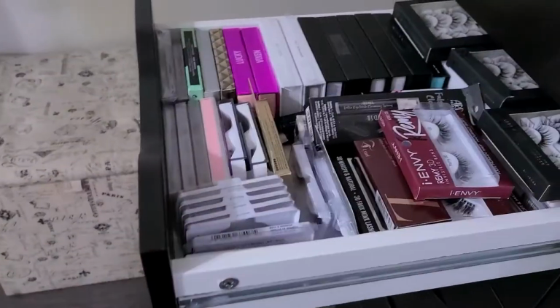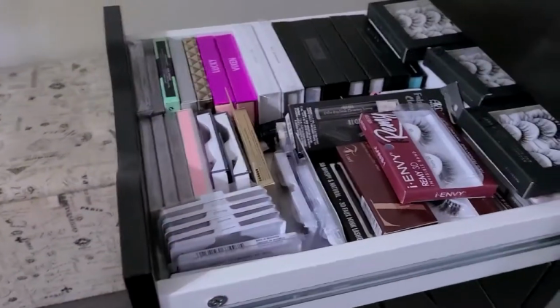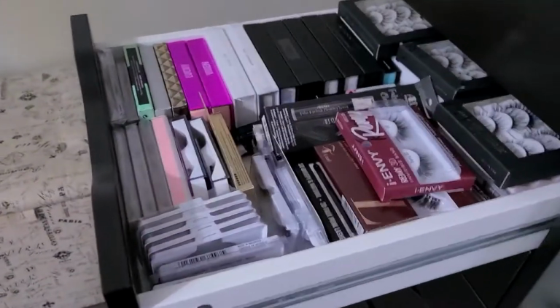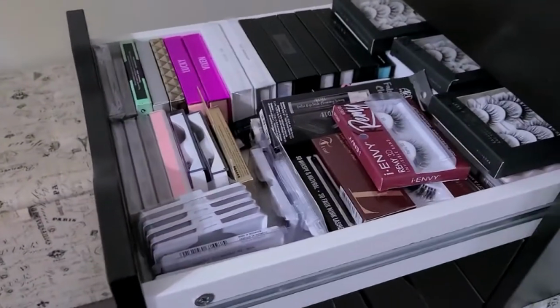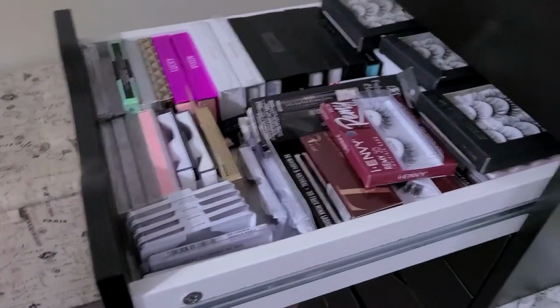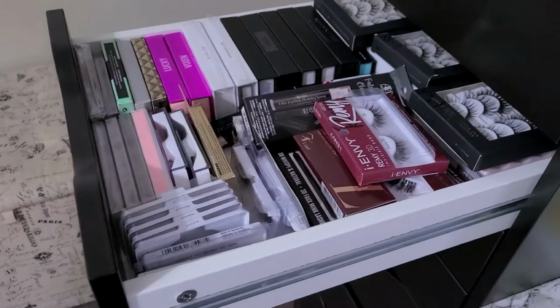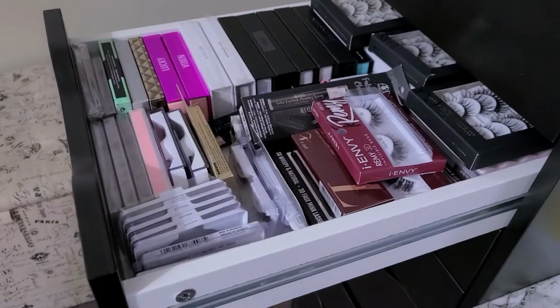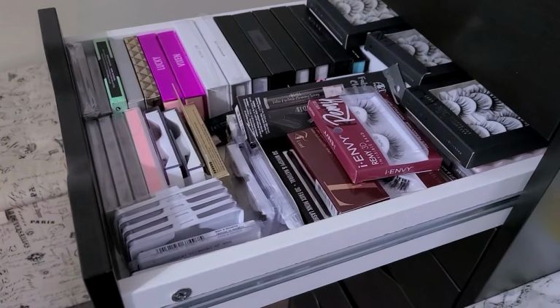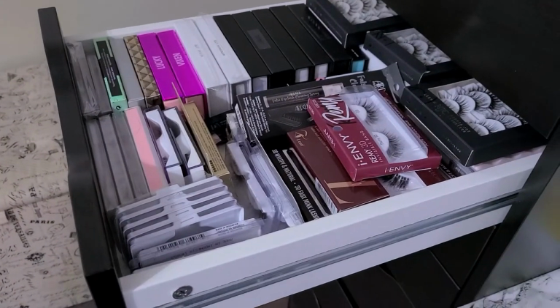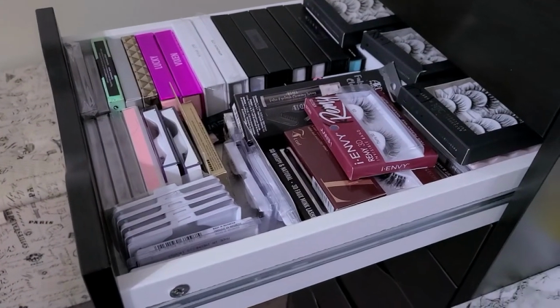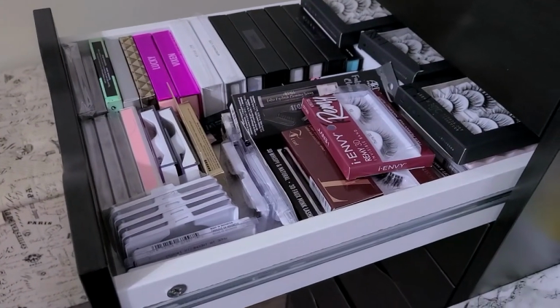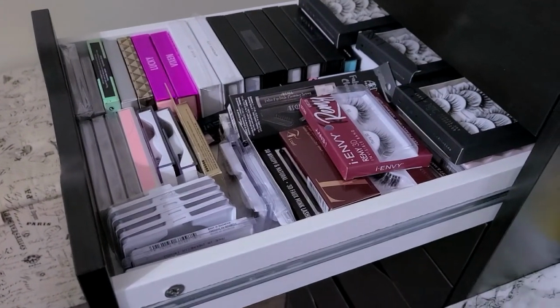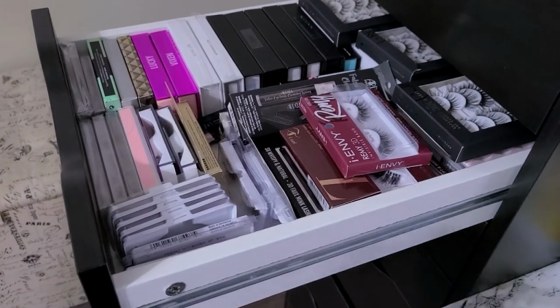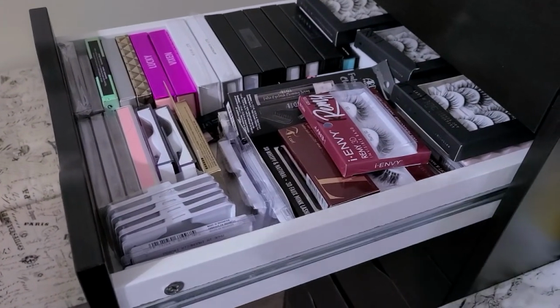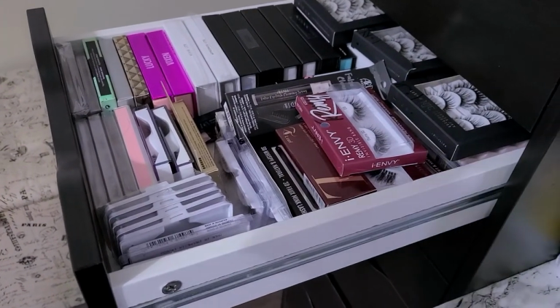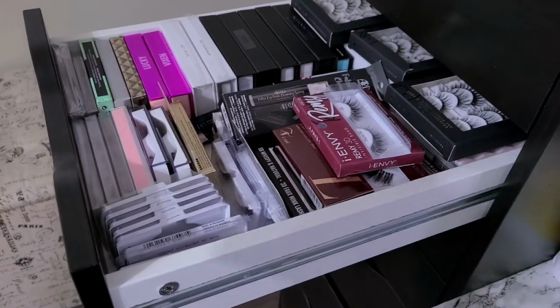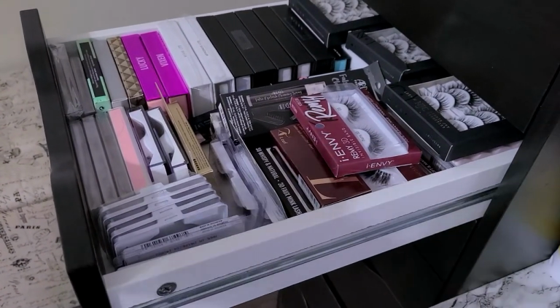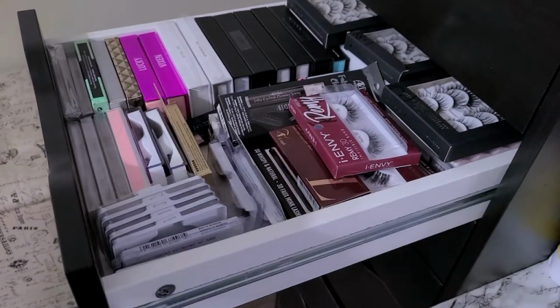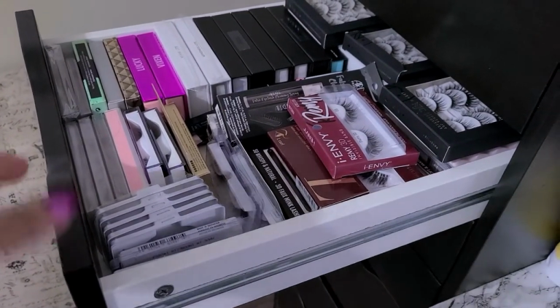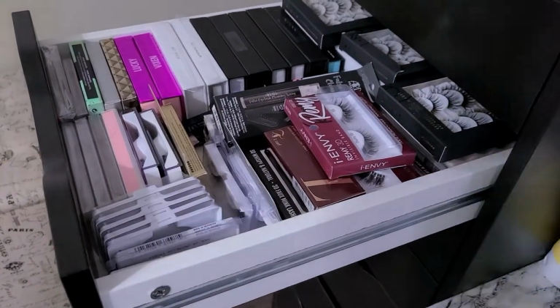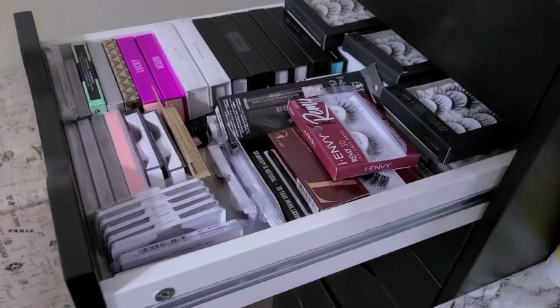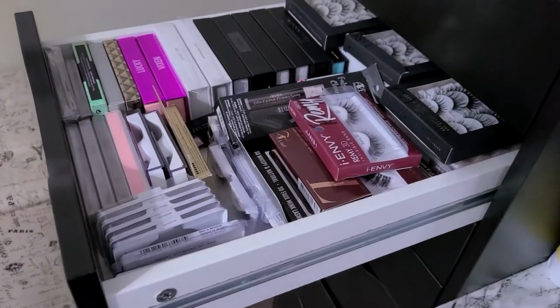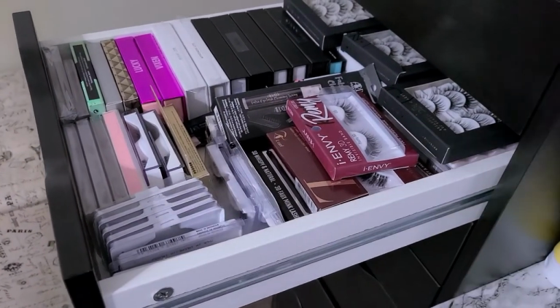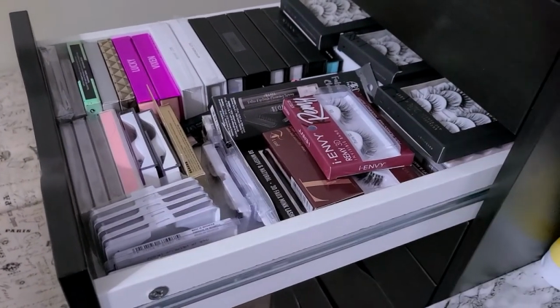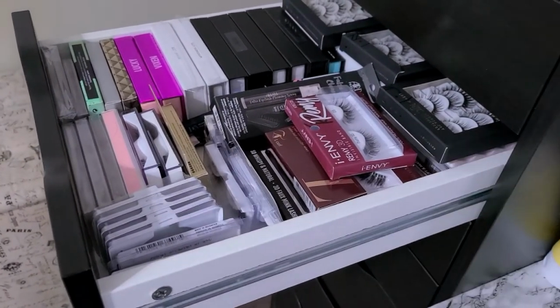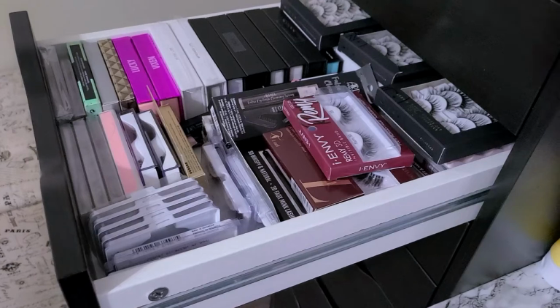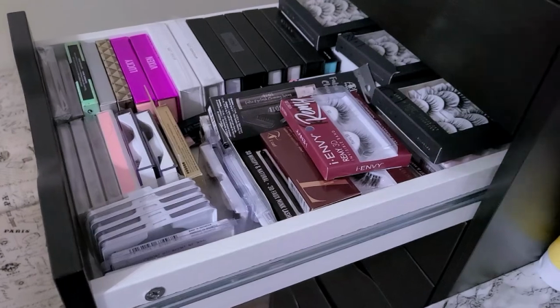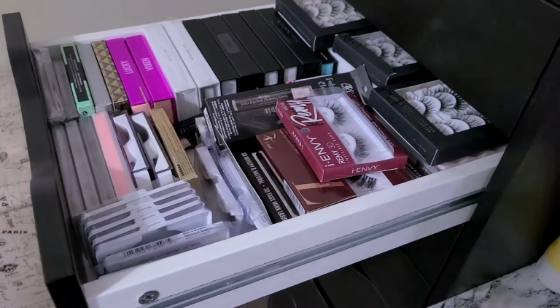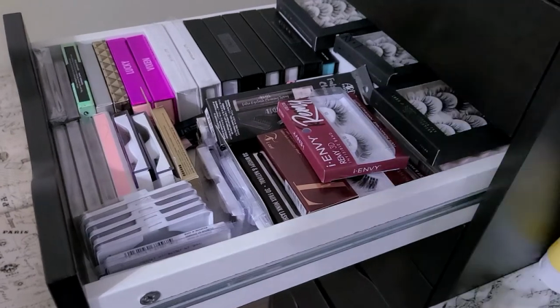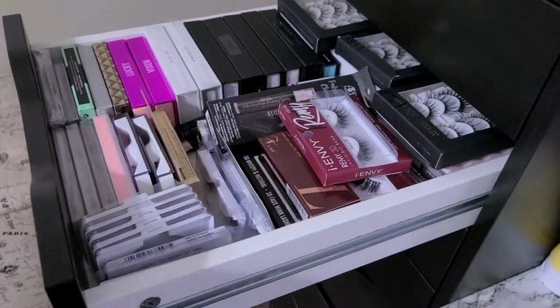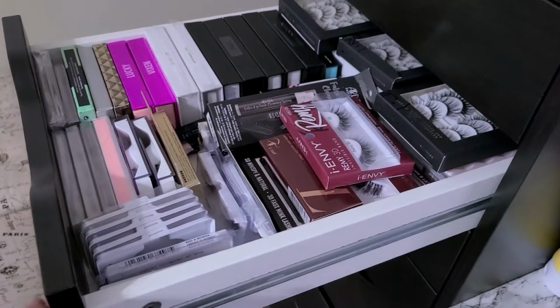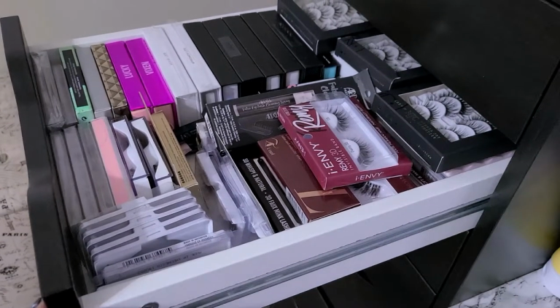Y'all have already seen this drawer recently — these are my lashes. We're not going through that again.